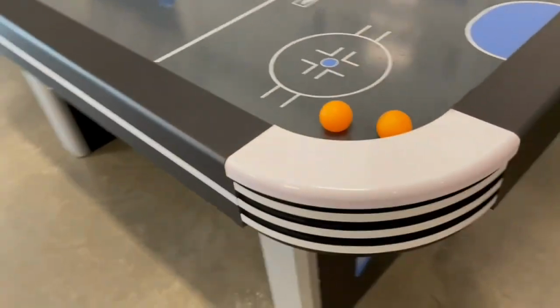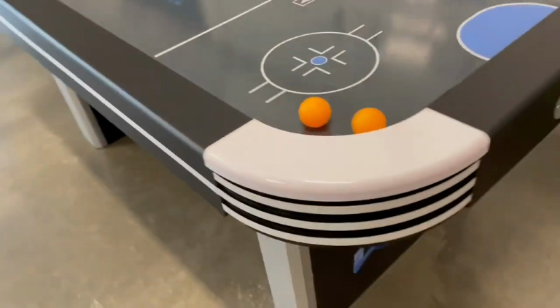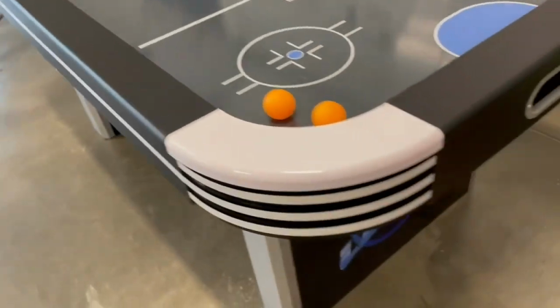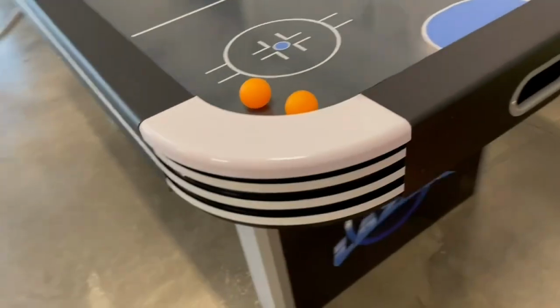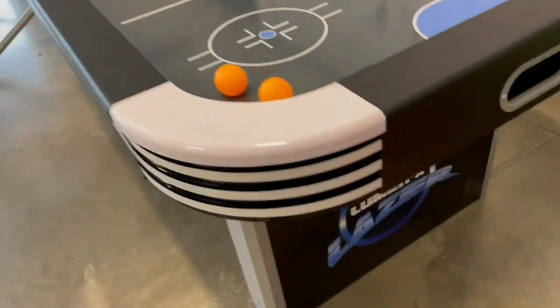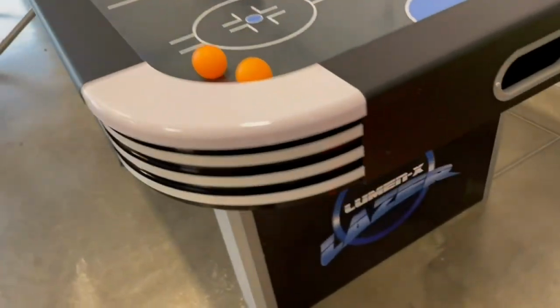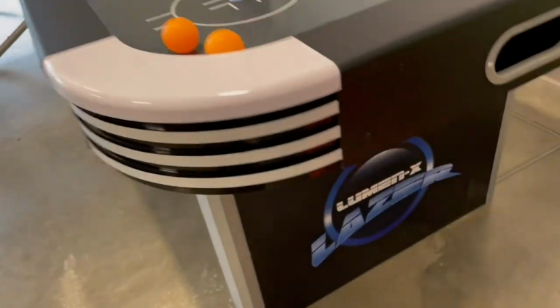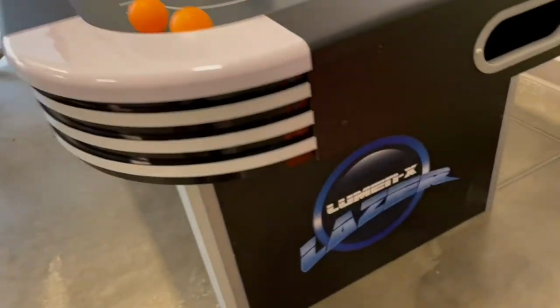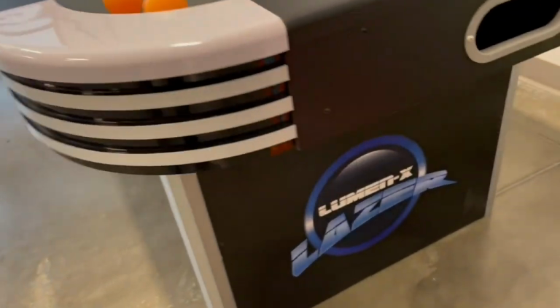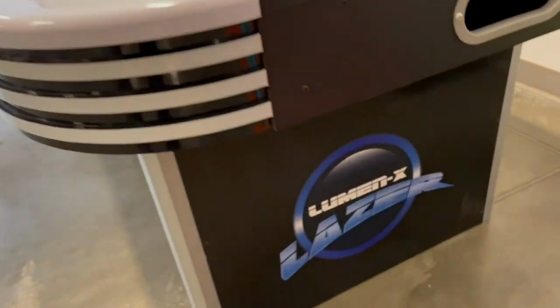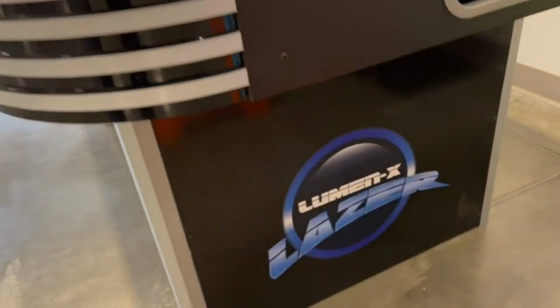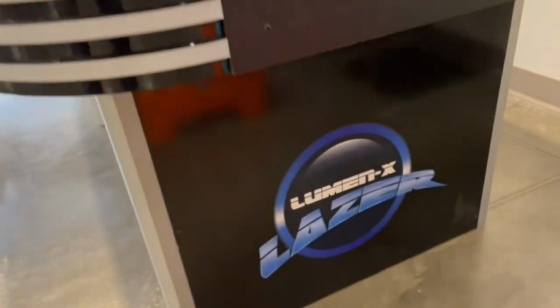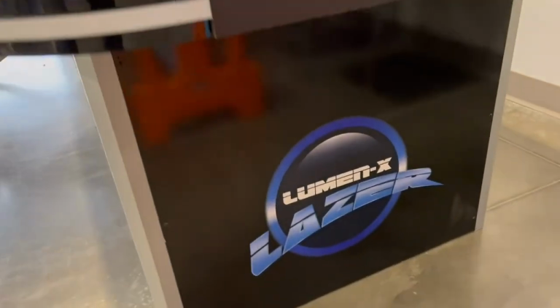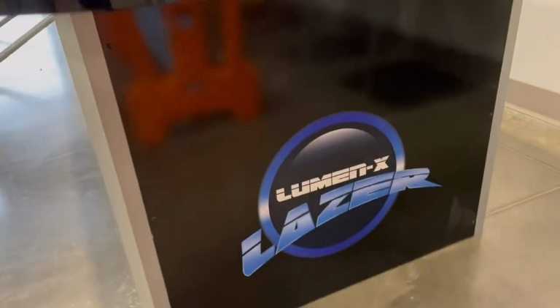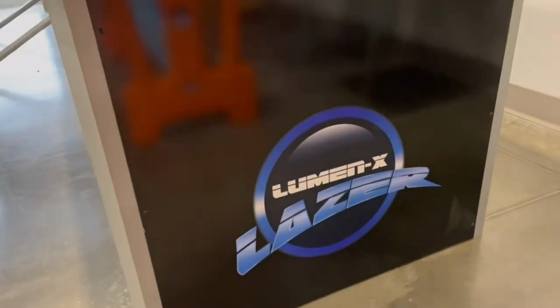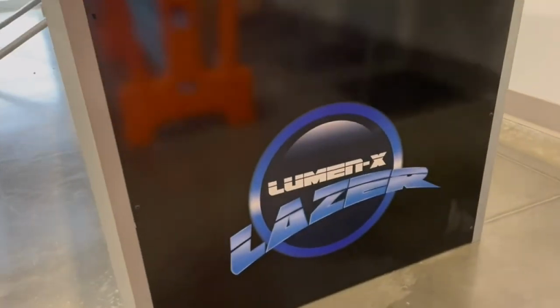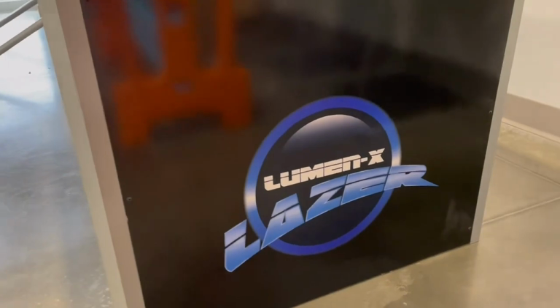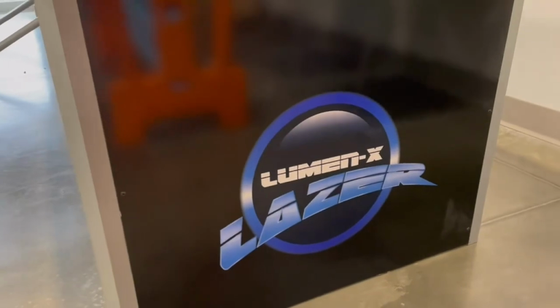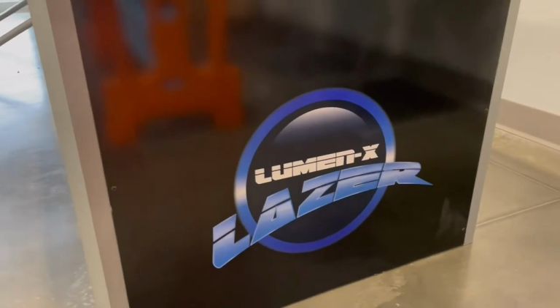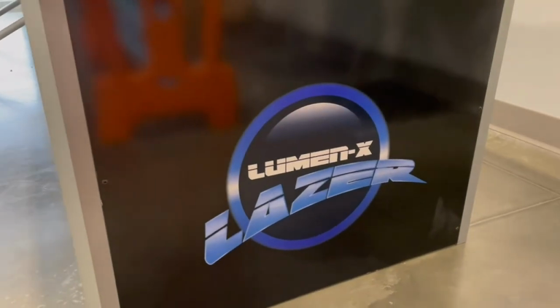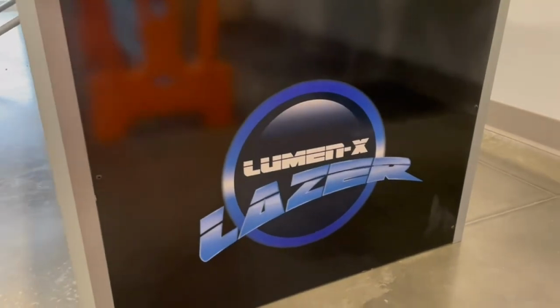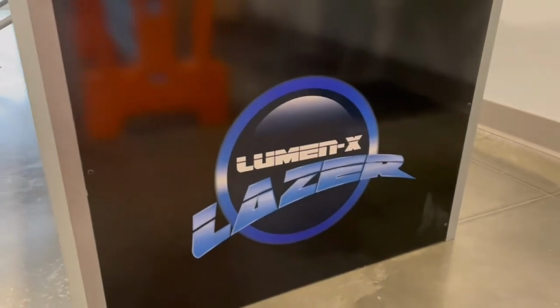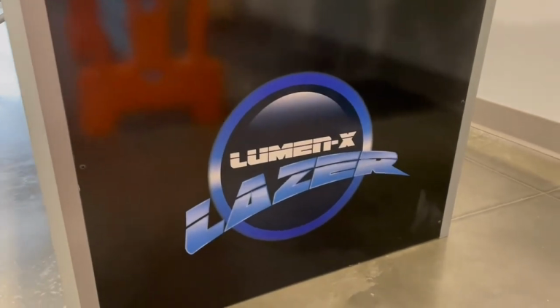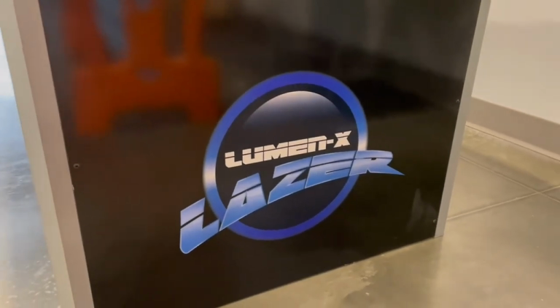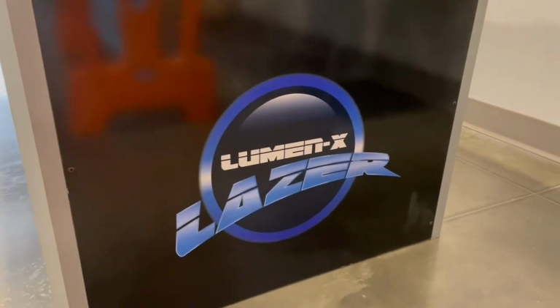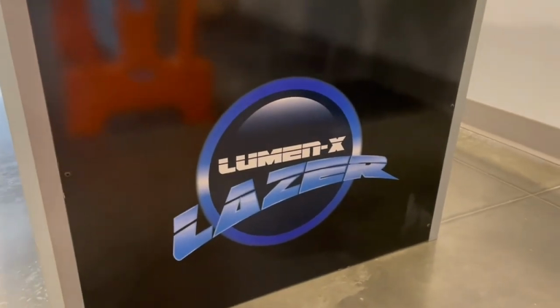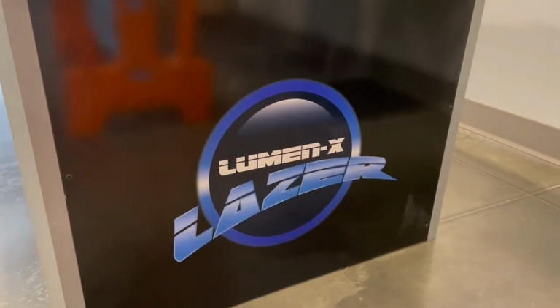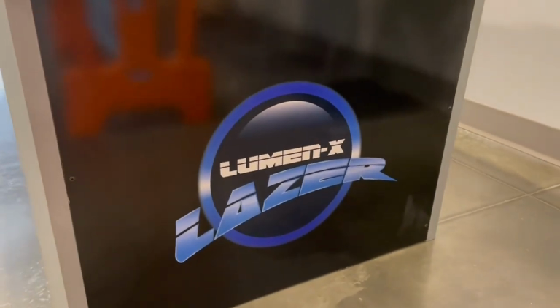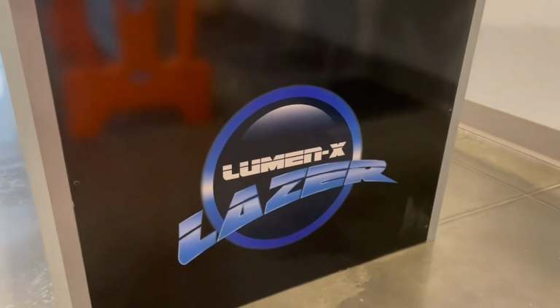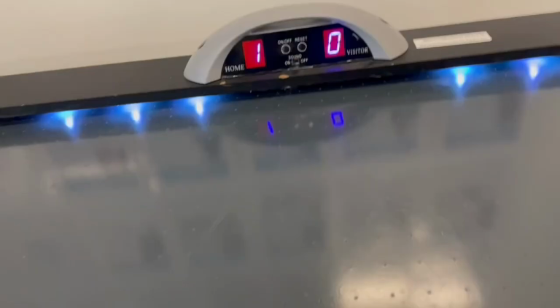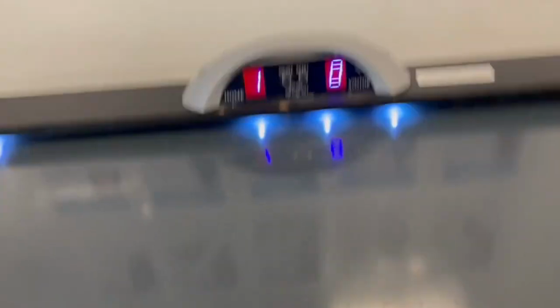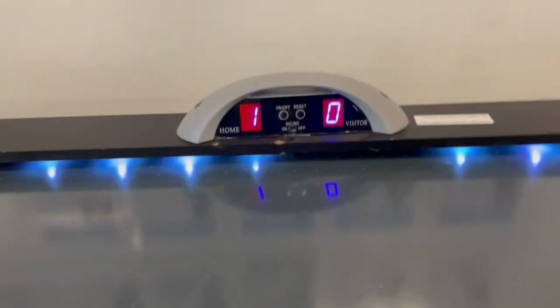It's really nice looking and it's got some nice graphics on the side here.